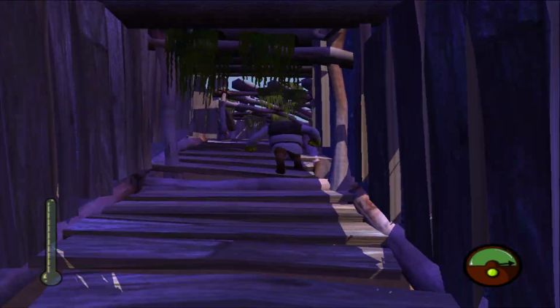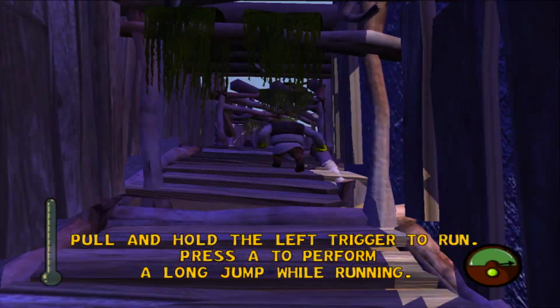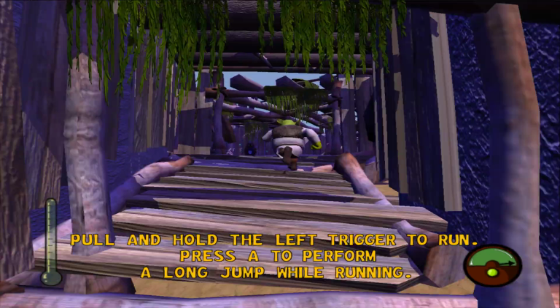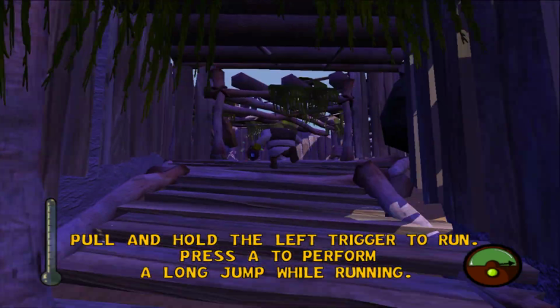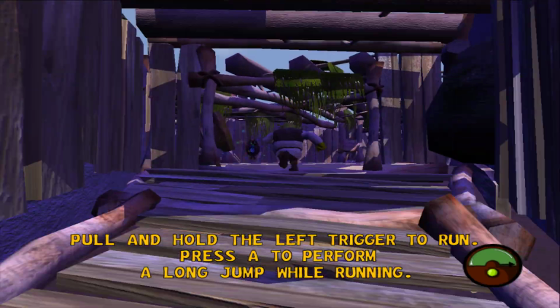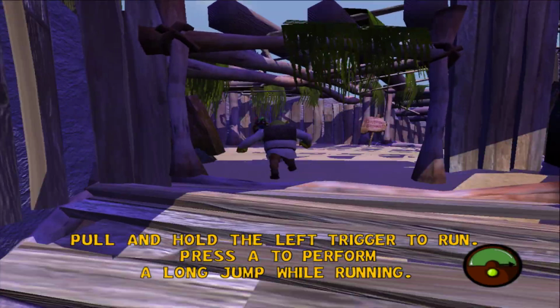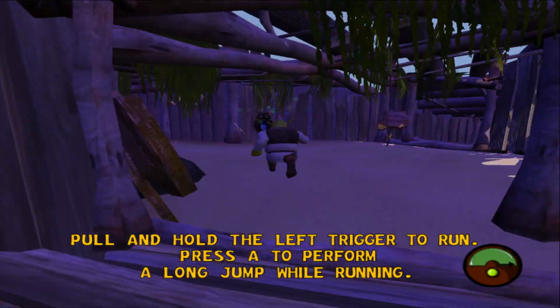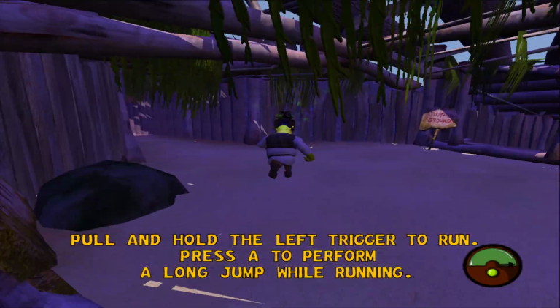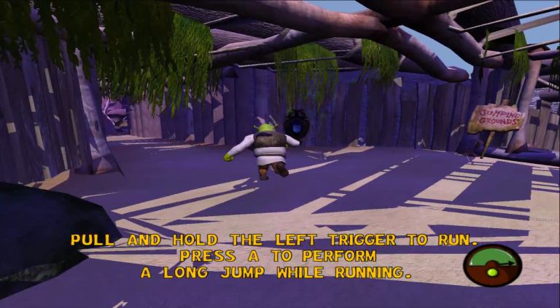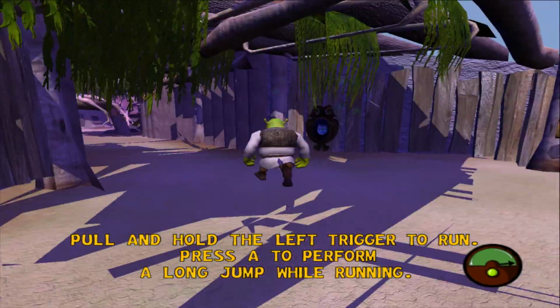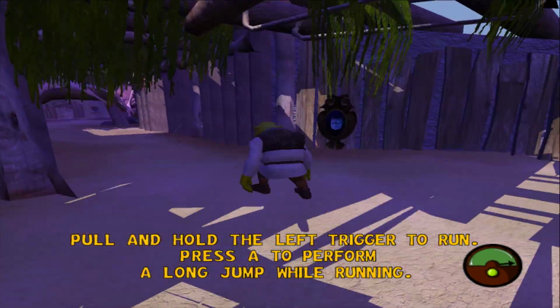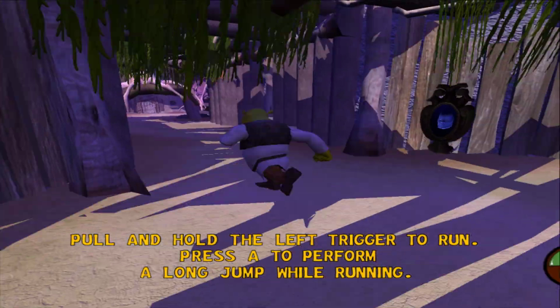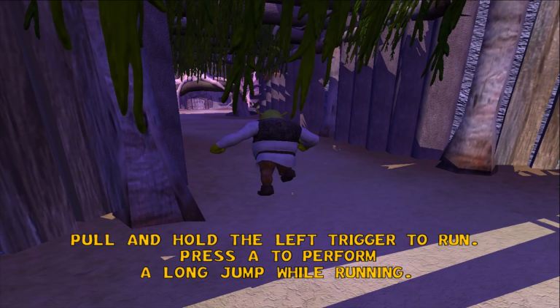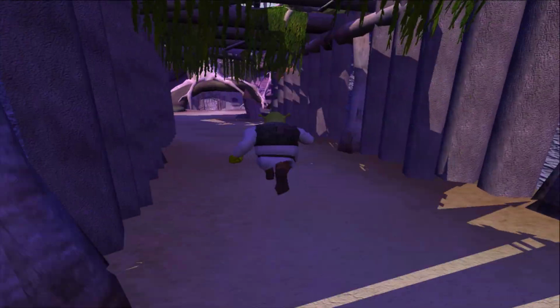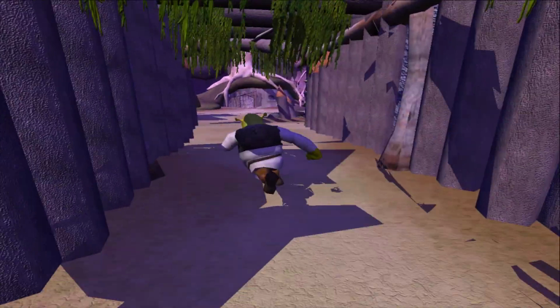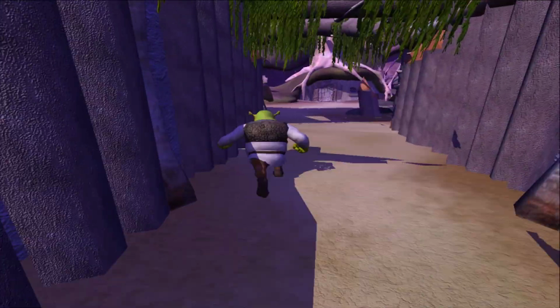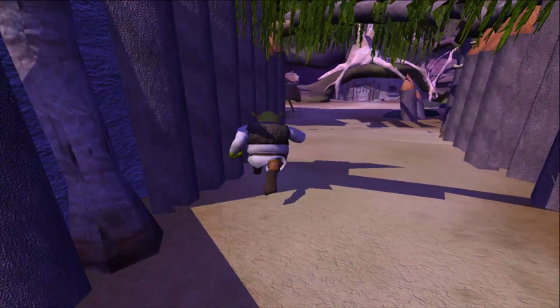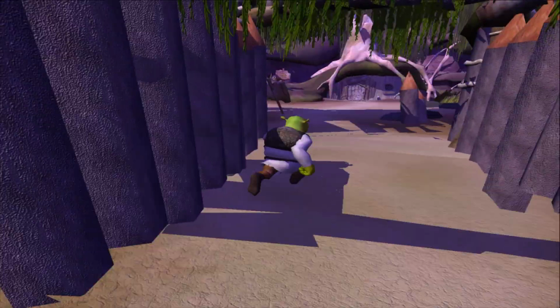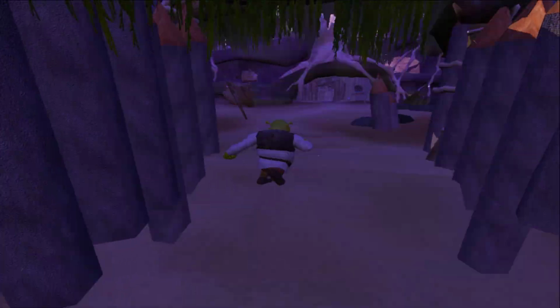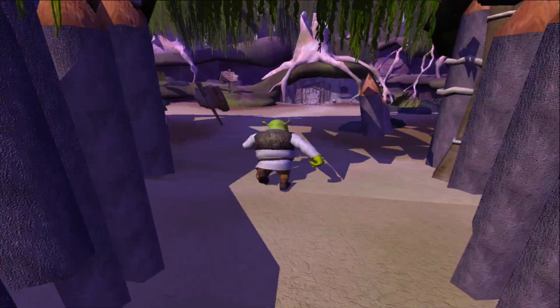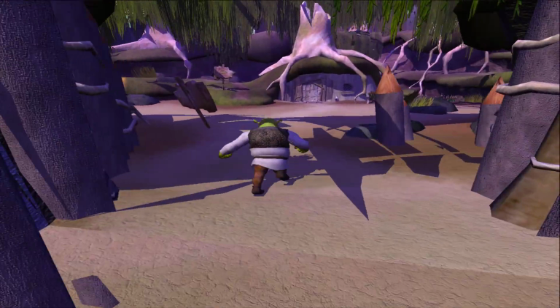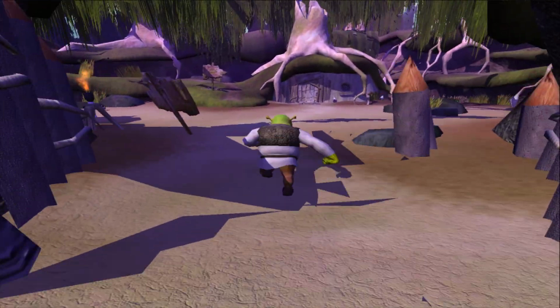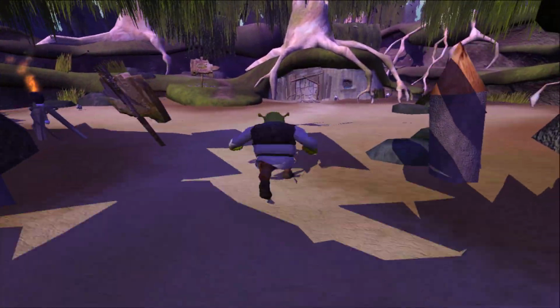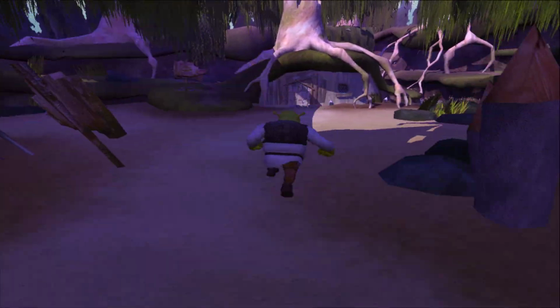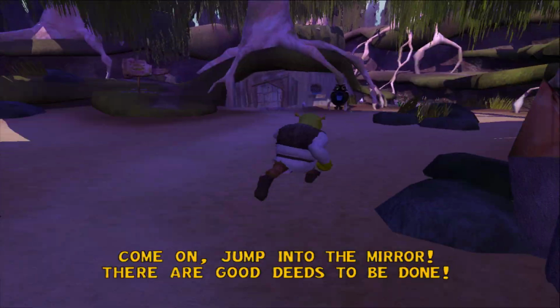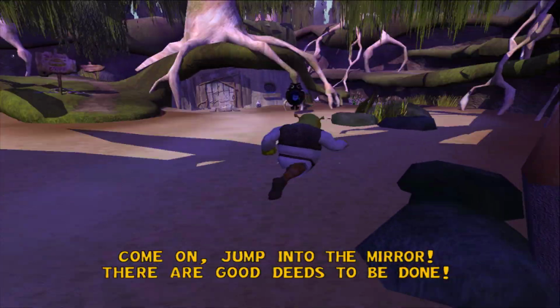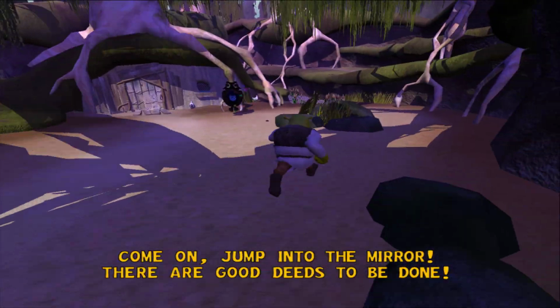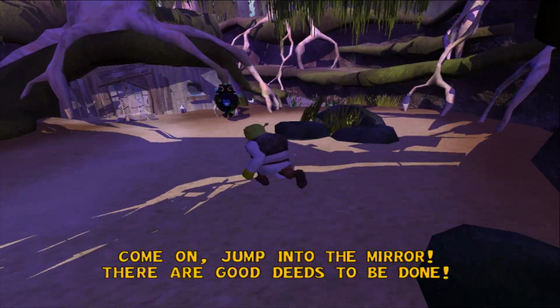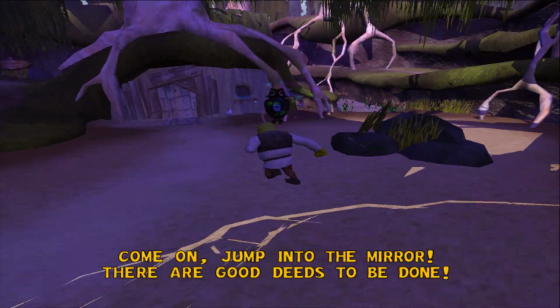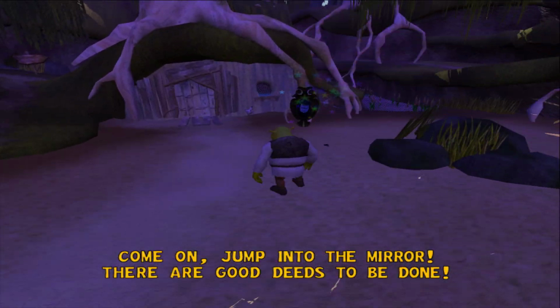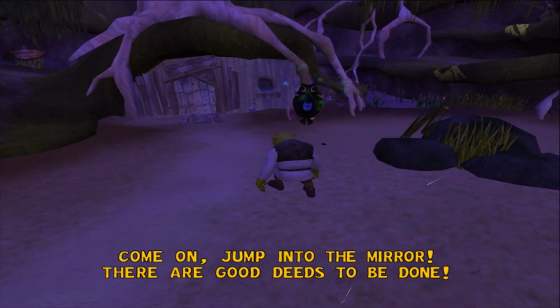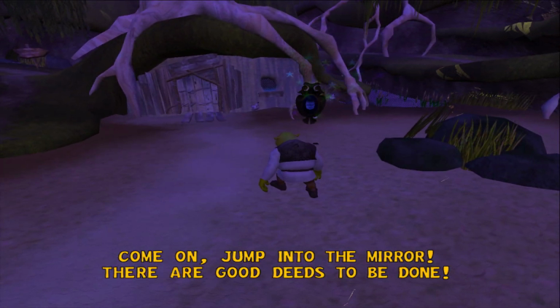Pull and hold the left trigger to run. Press A to perform a long jump while running. Come on, jump into the mirror.